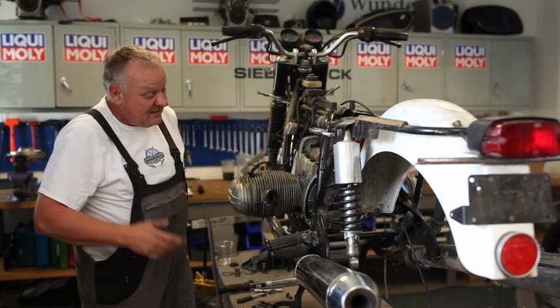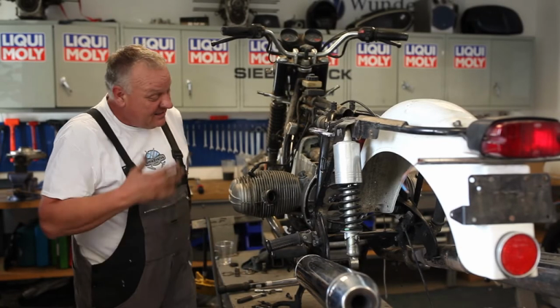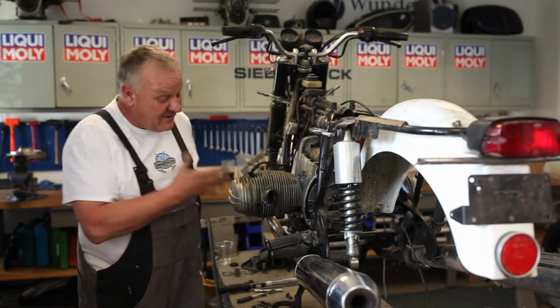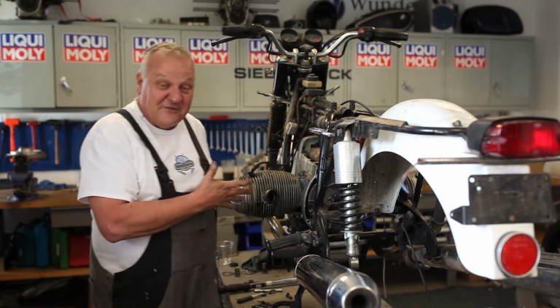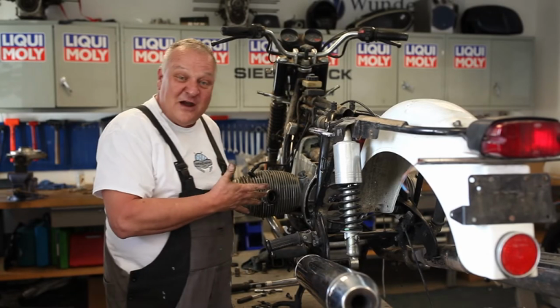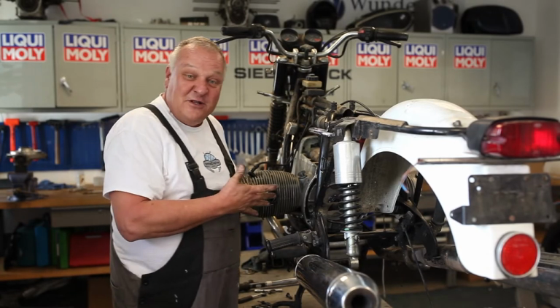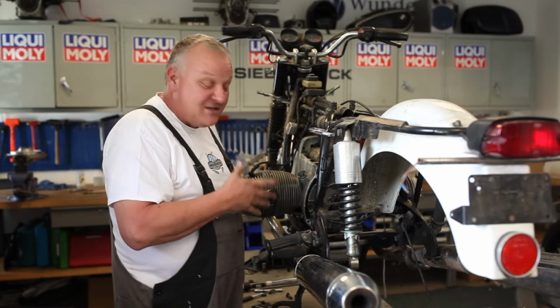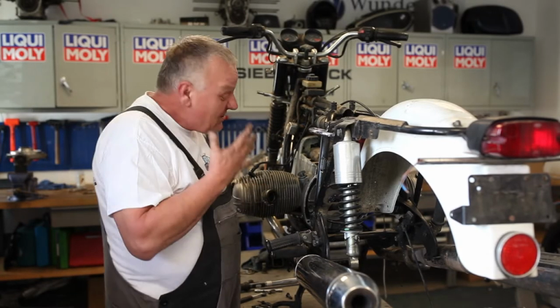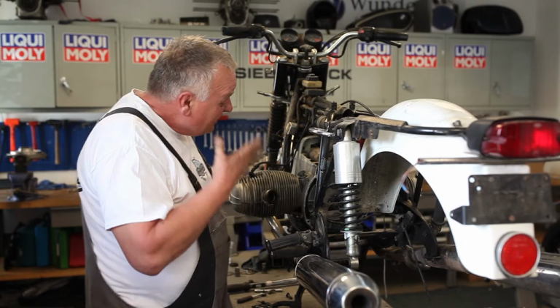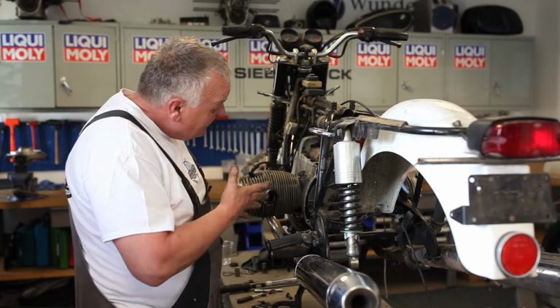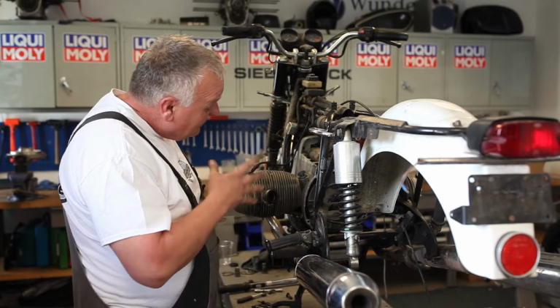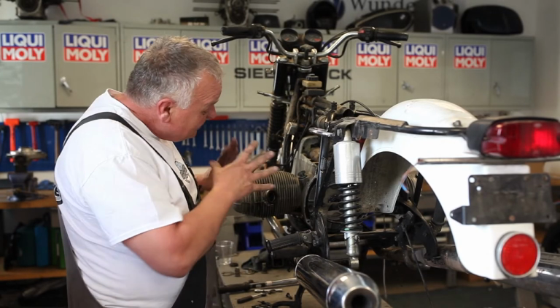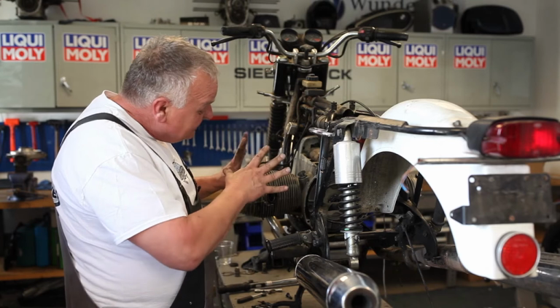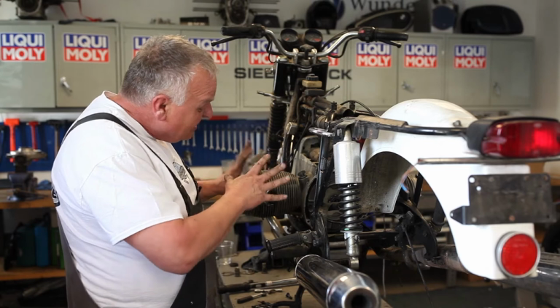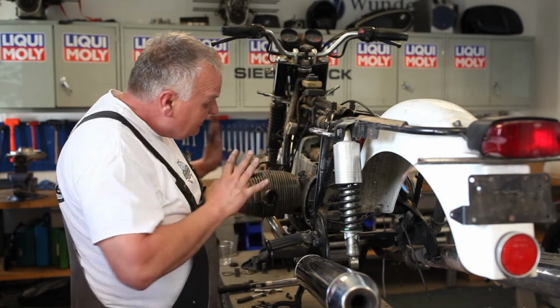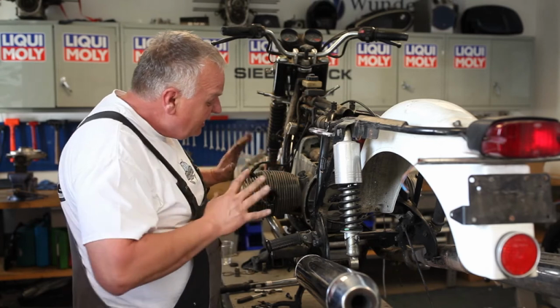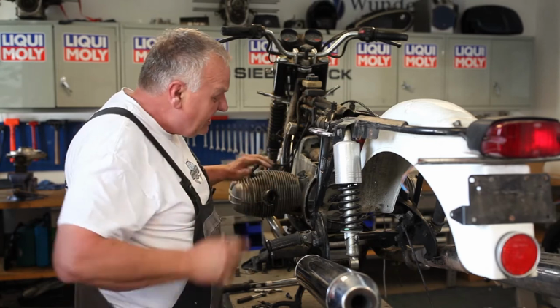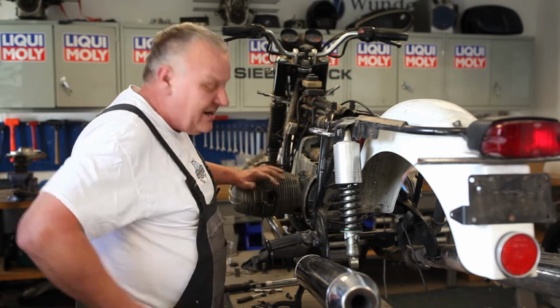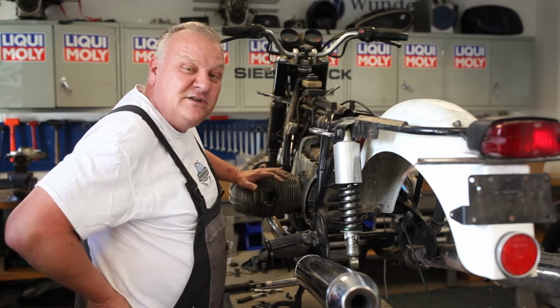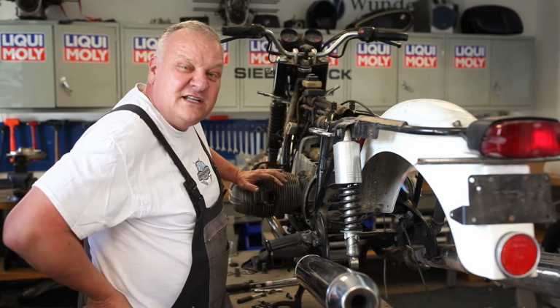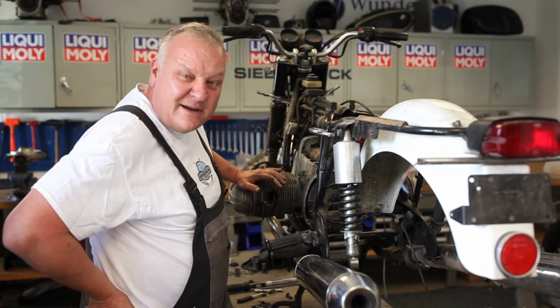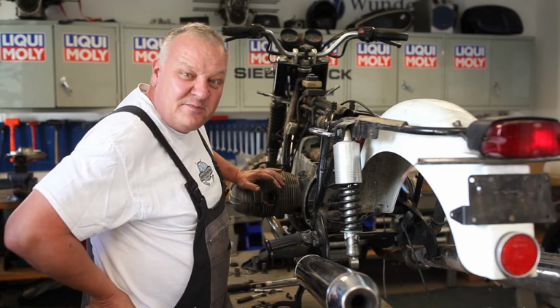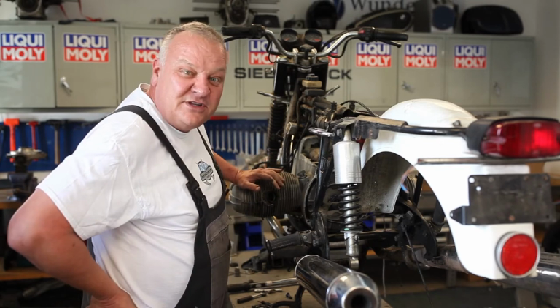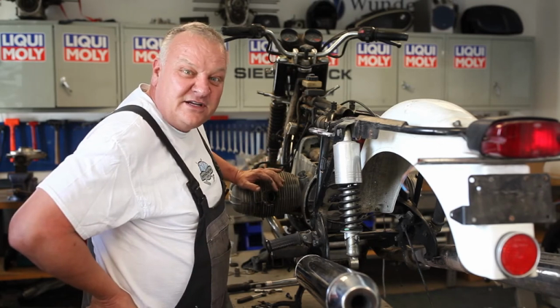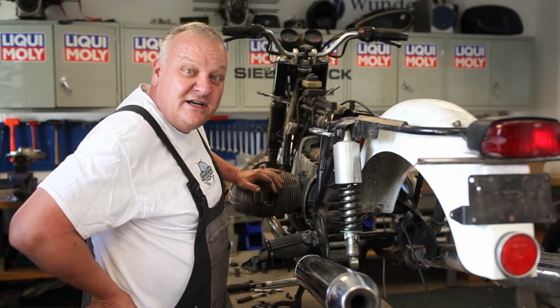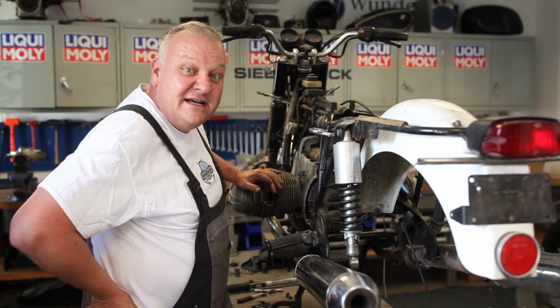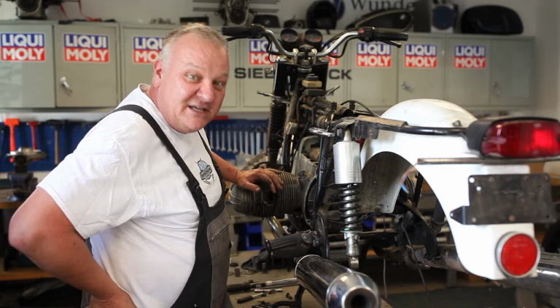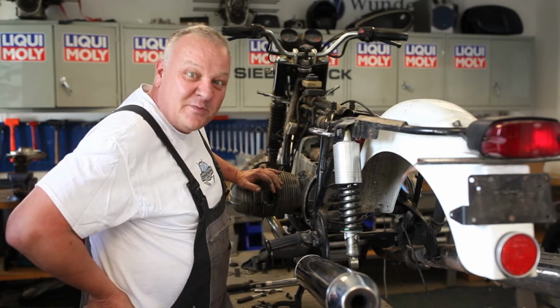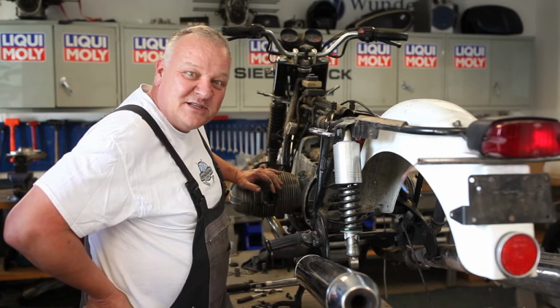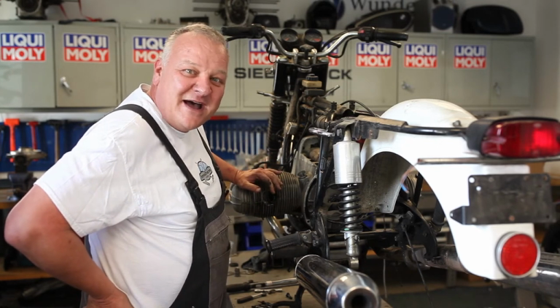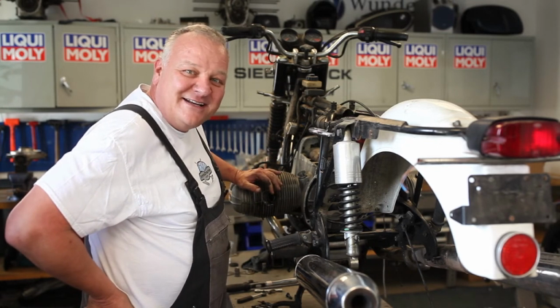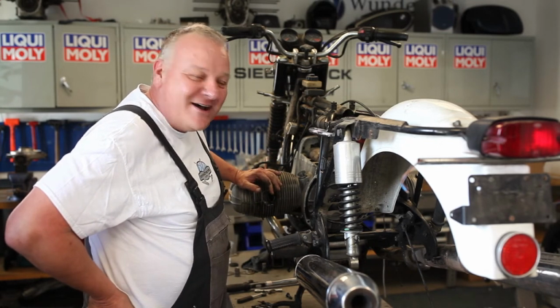Now we've got the flywheel installed and the clutch installed, and it's time to put the gearbox back in.